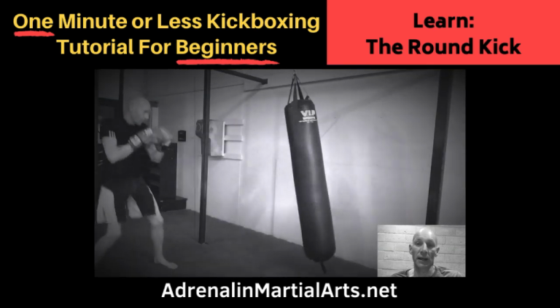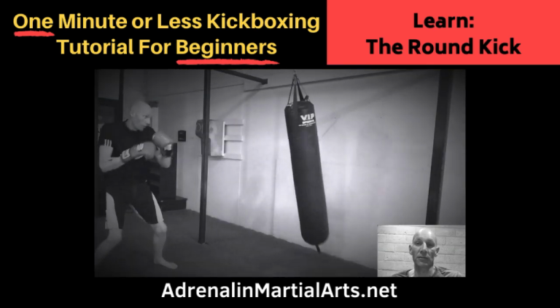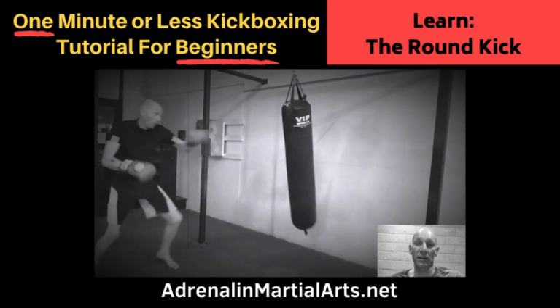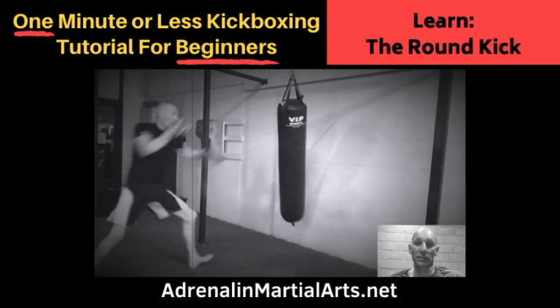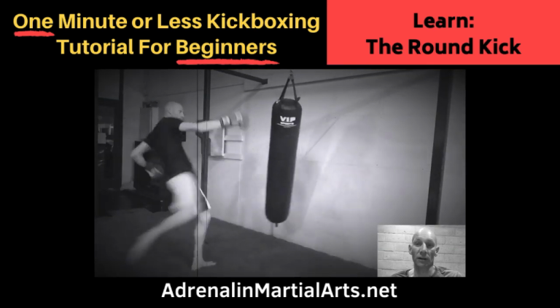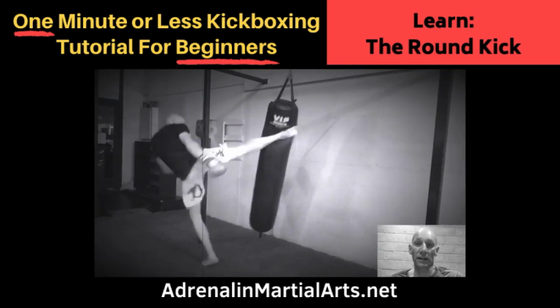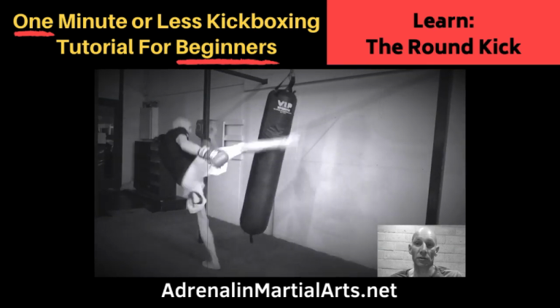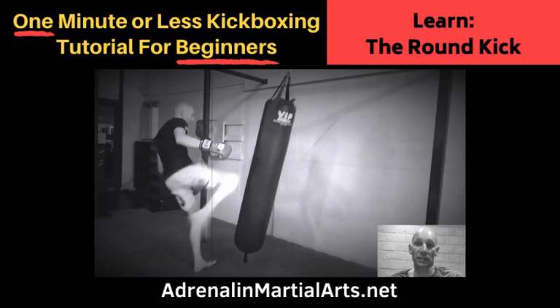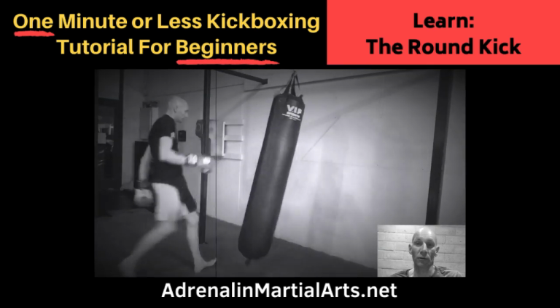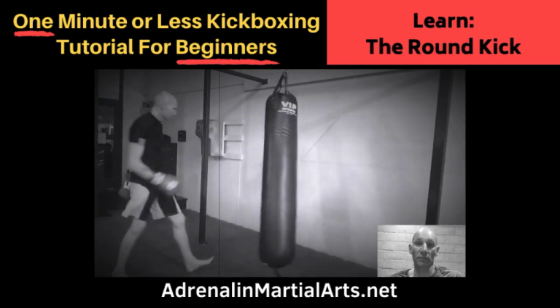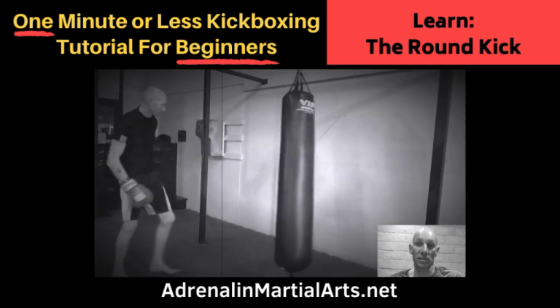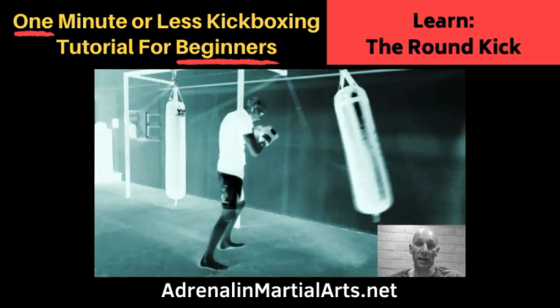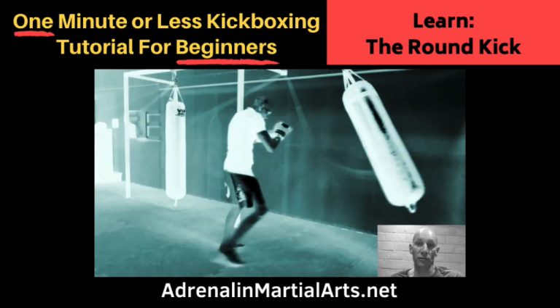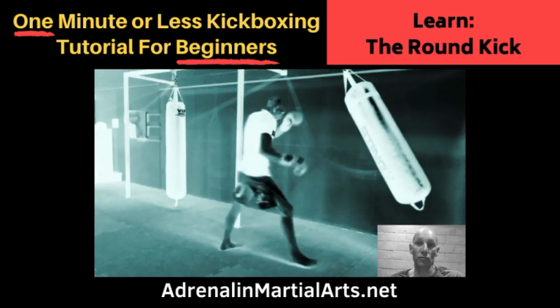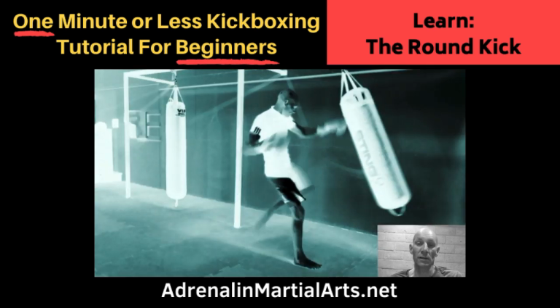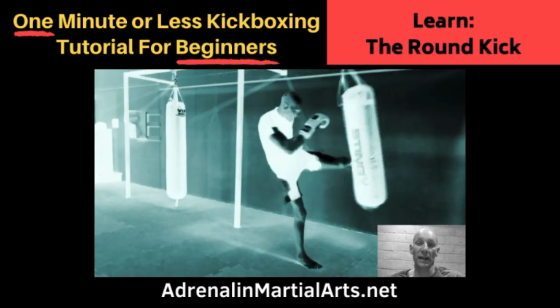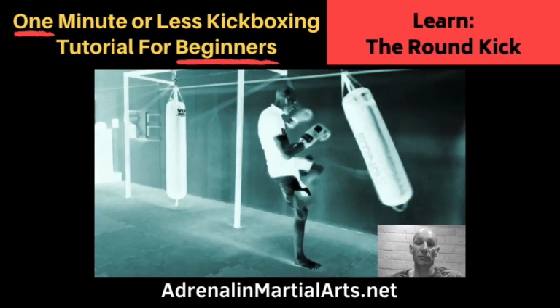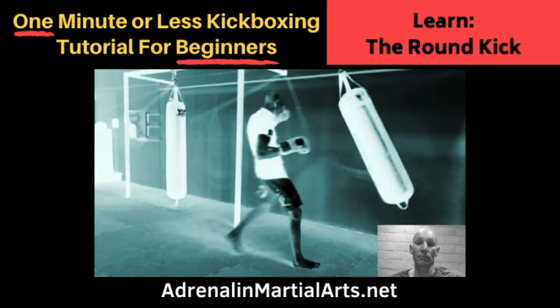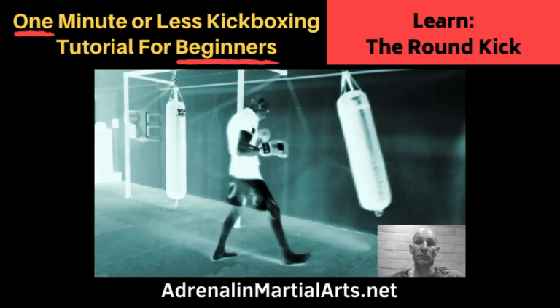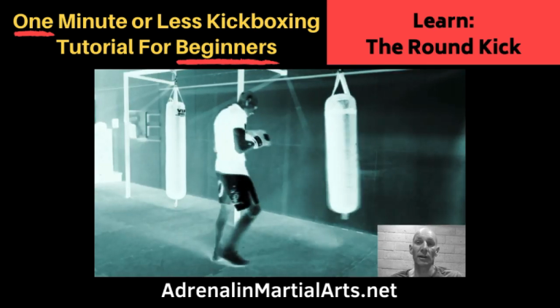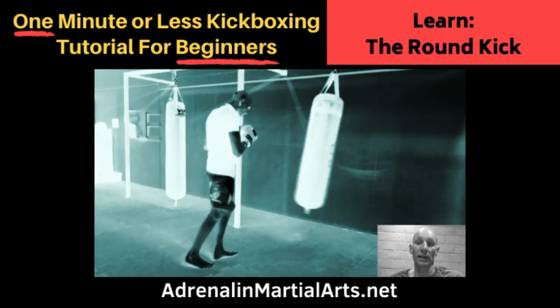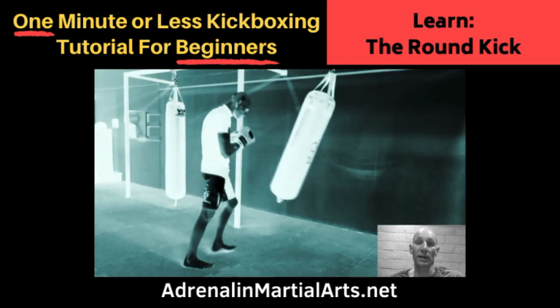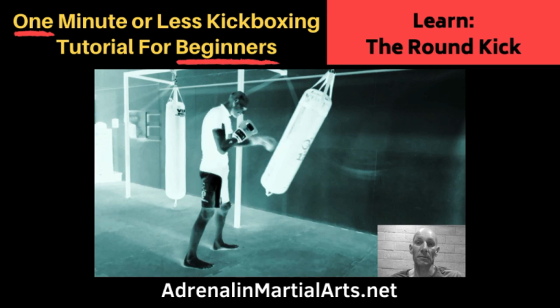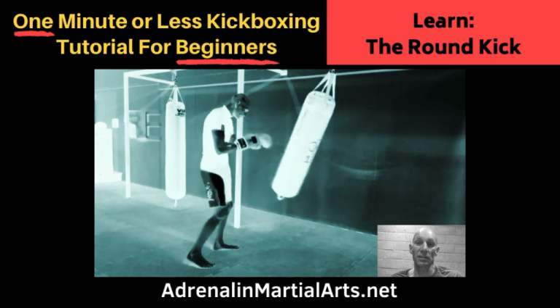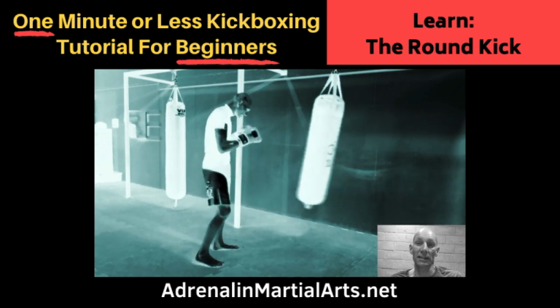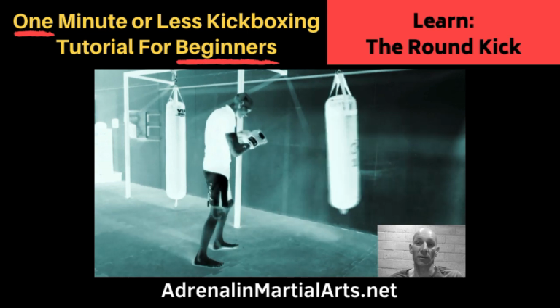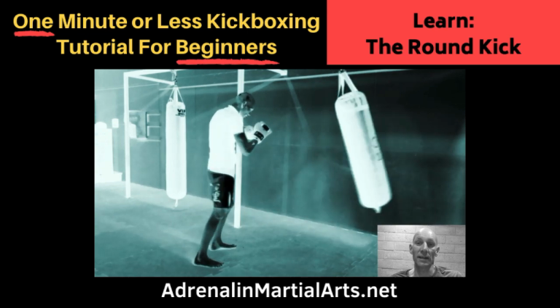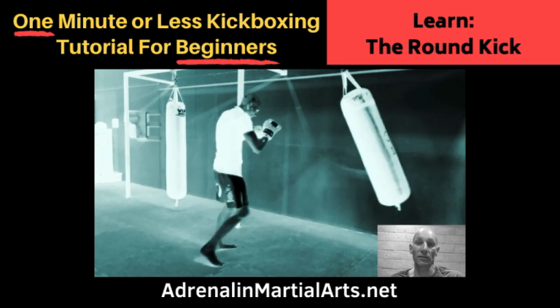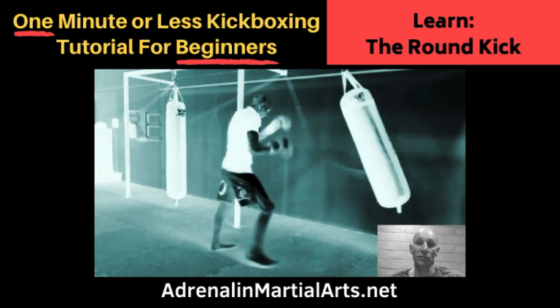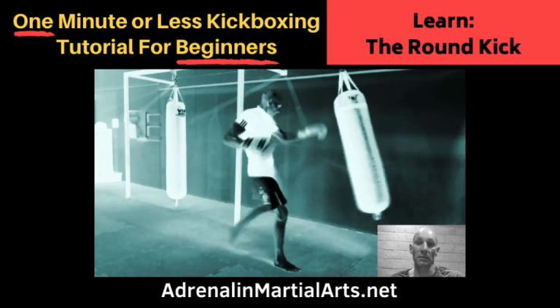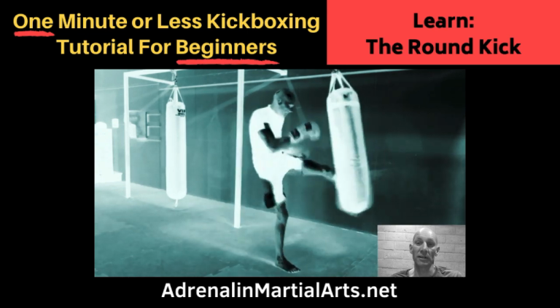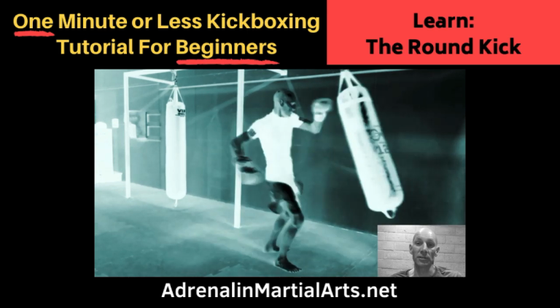If you like this kind of thing and would like some more information about our school, head to our website www.adrenalinemartialarts.net or send me a message.